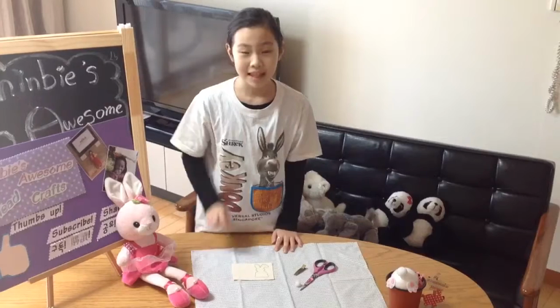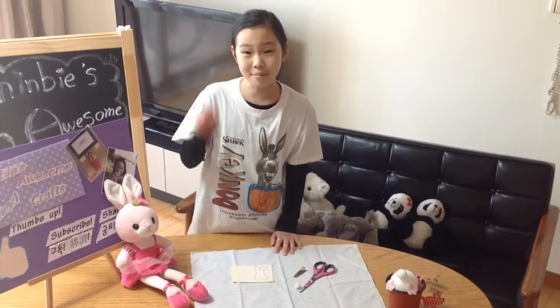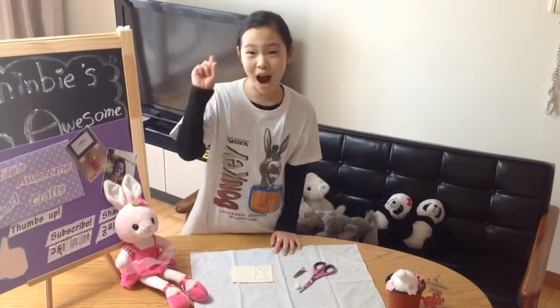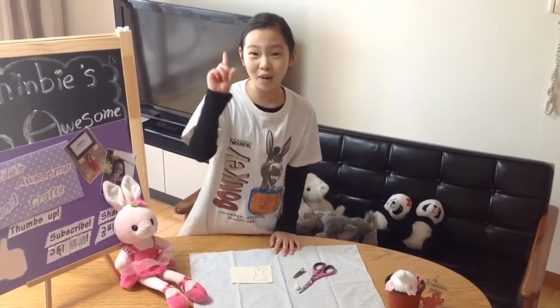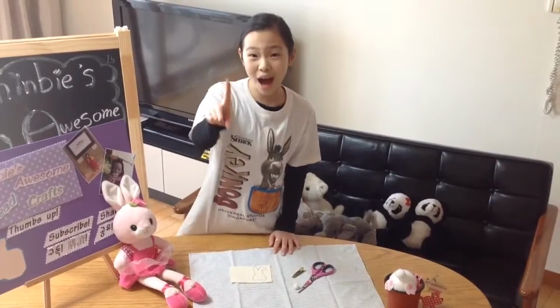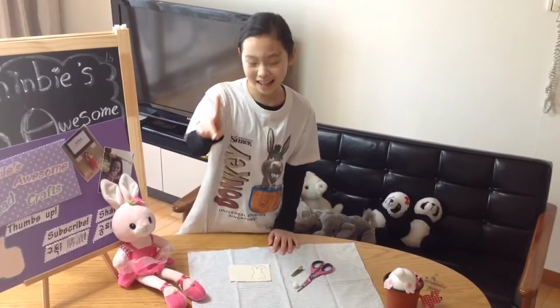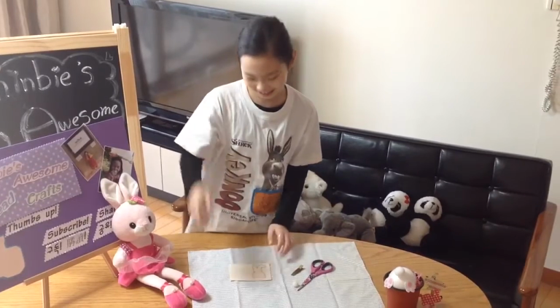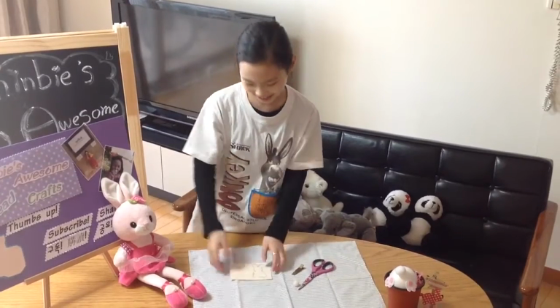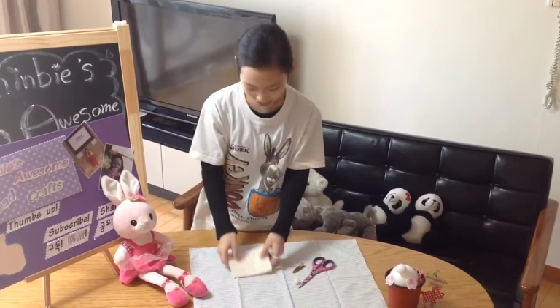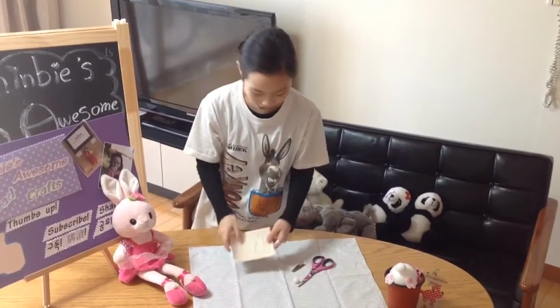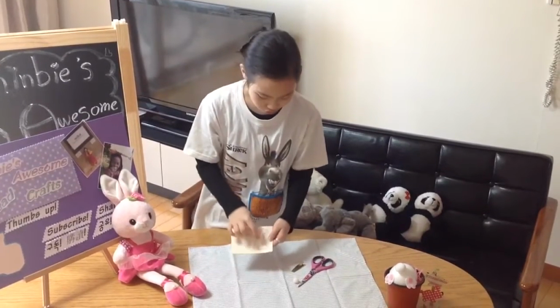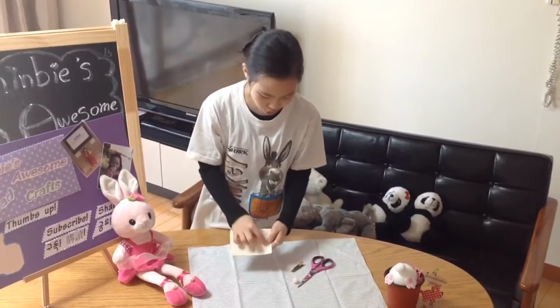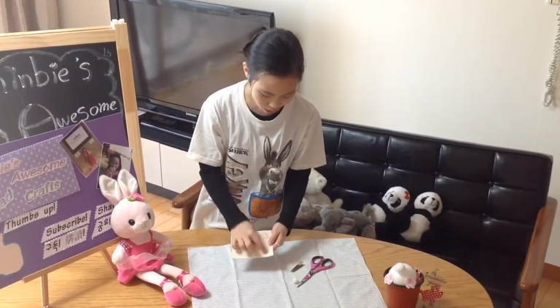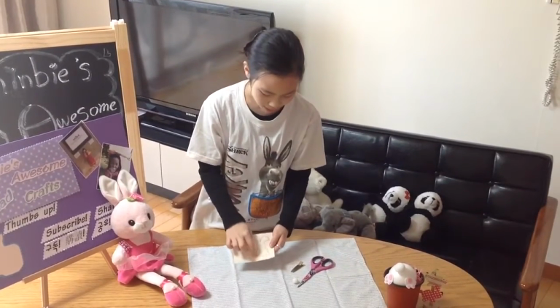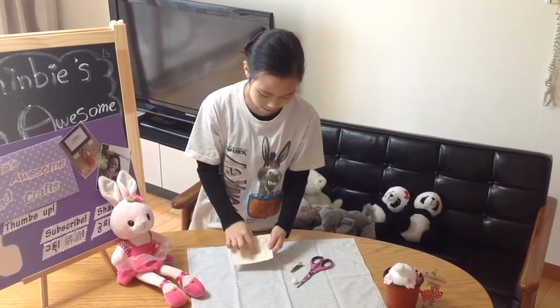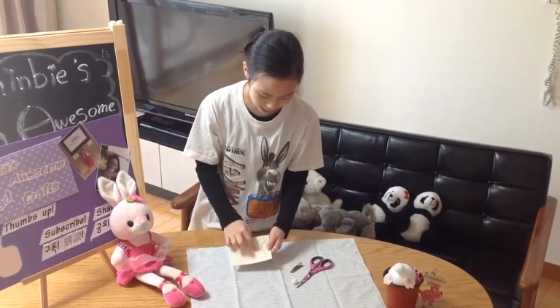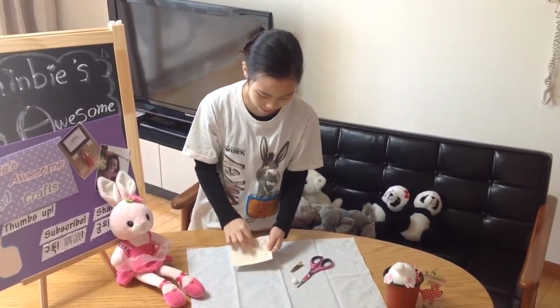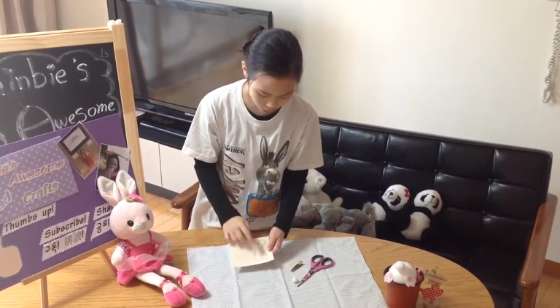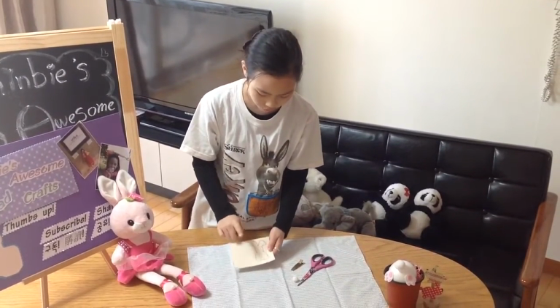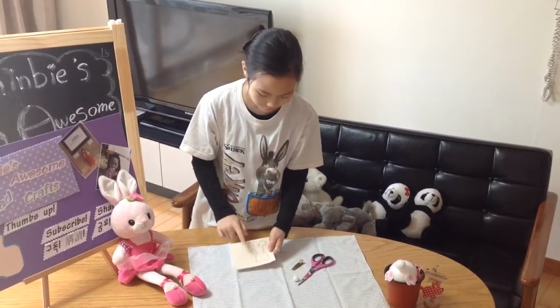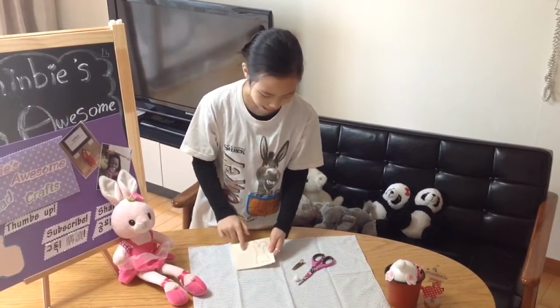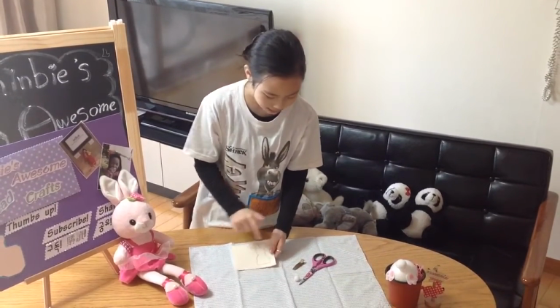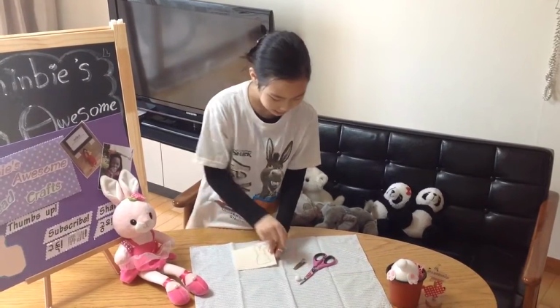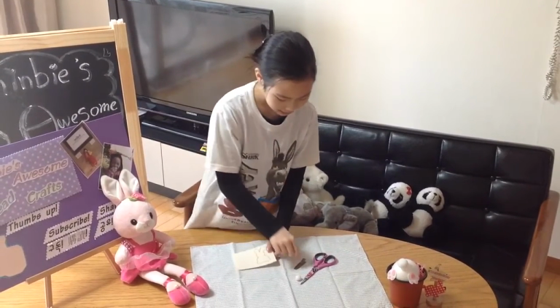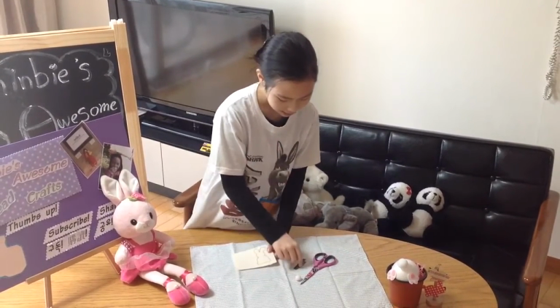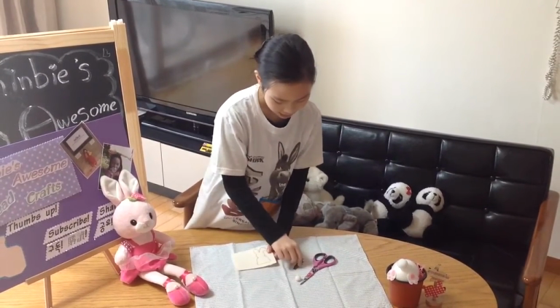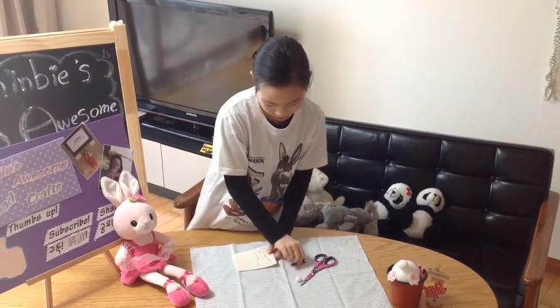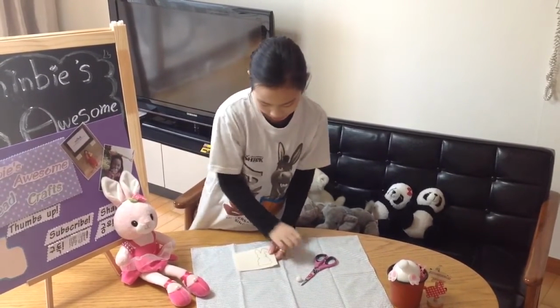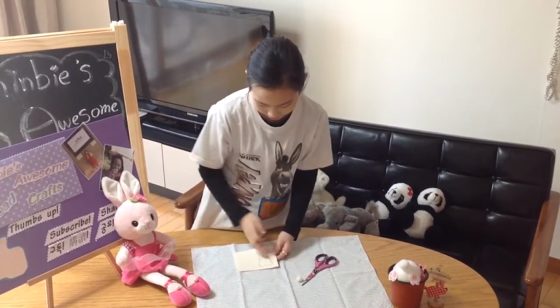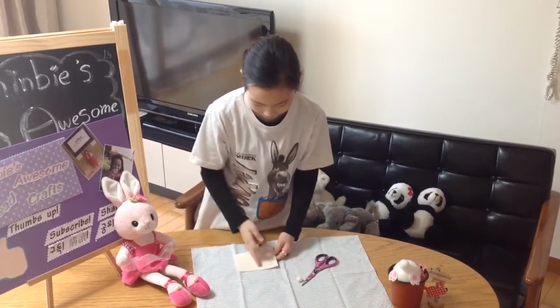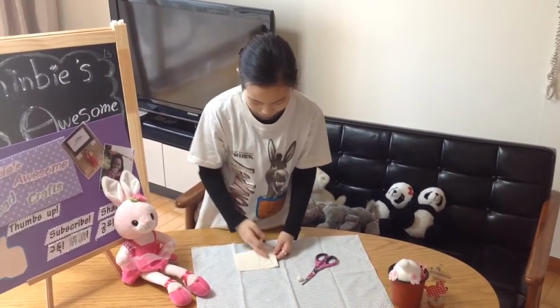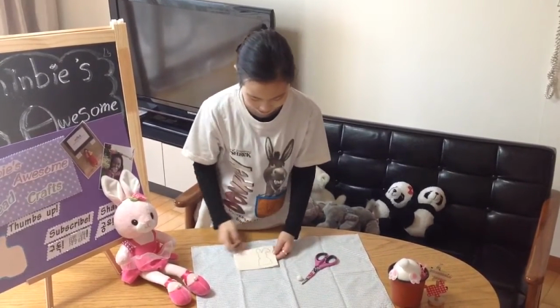Number 1: Throw a bunny pattern on the felt, like this.